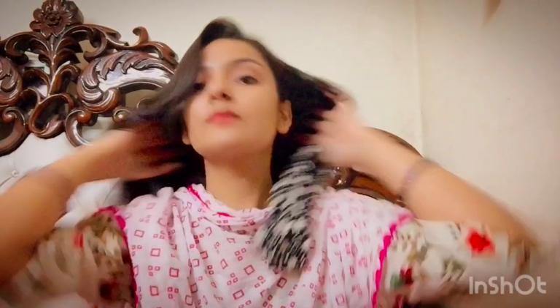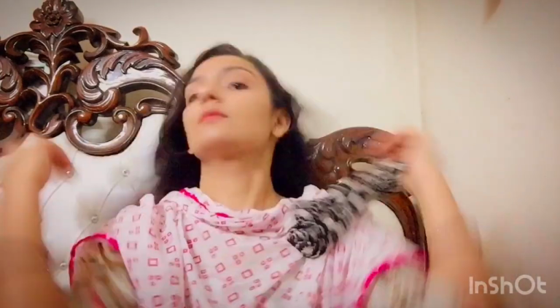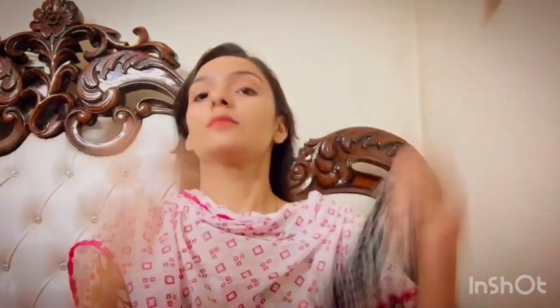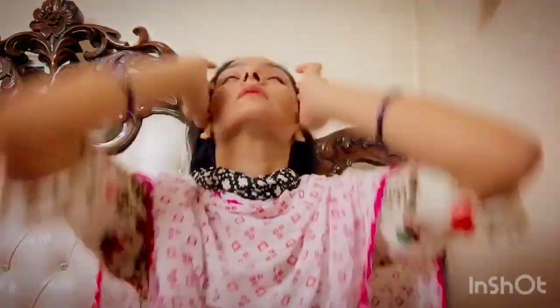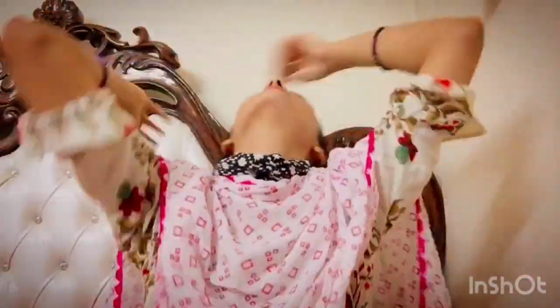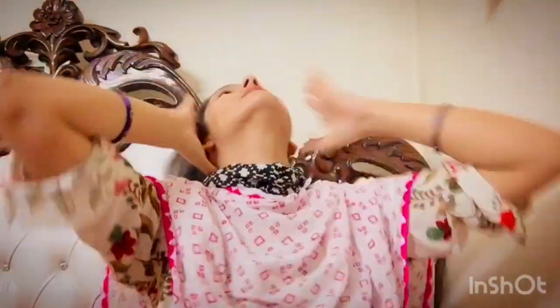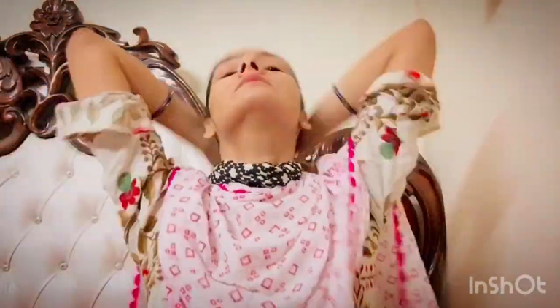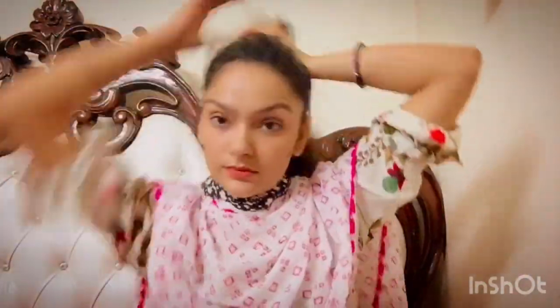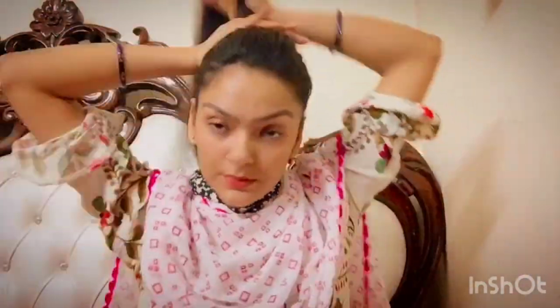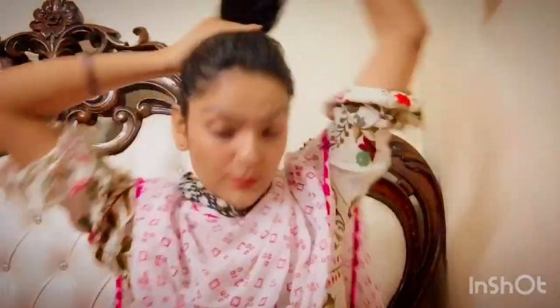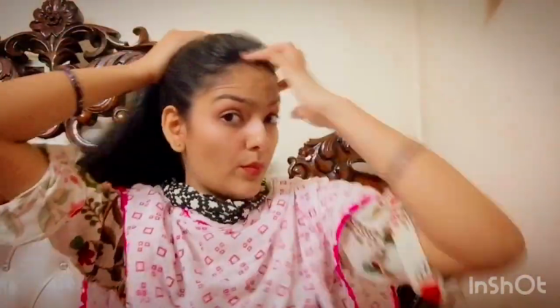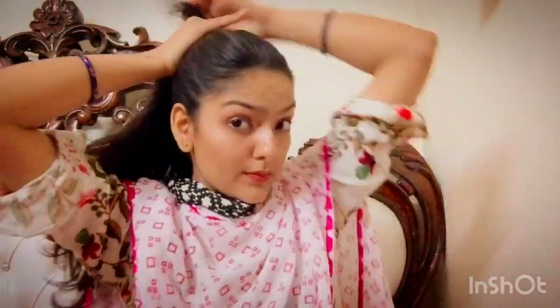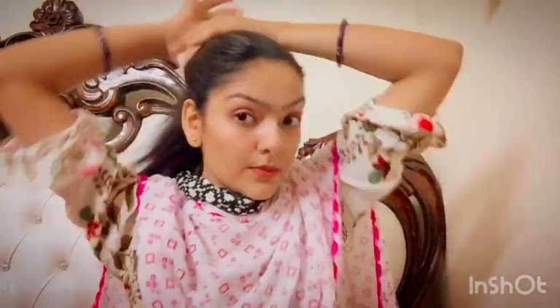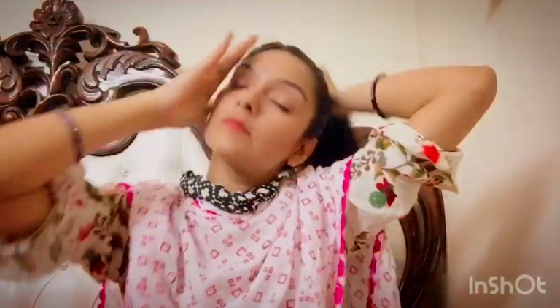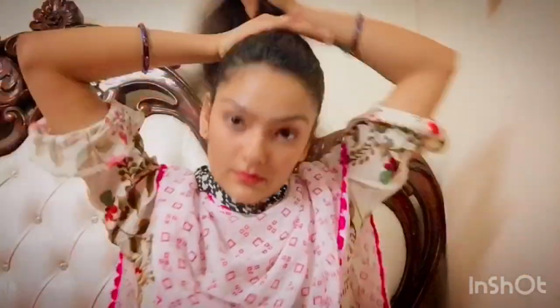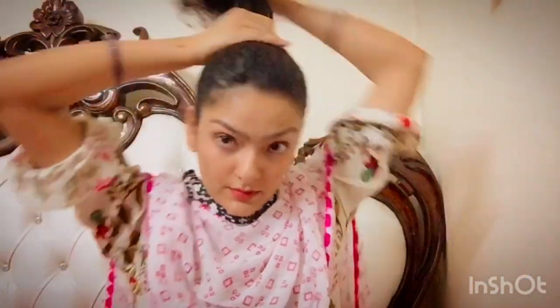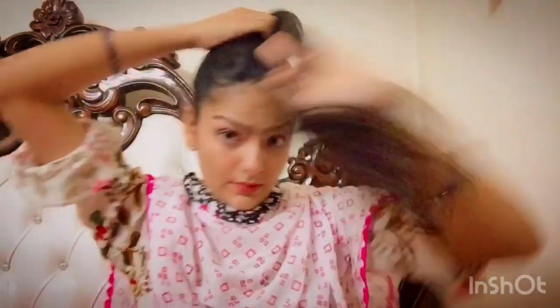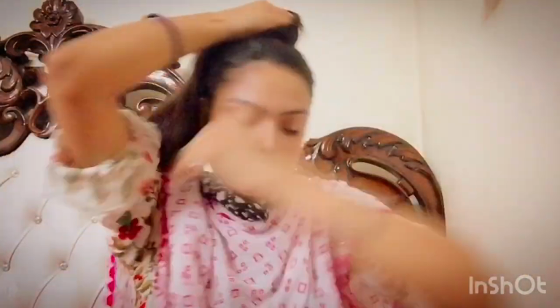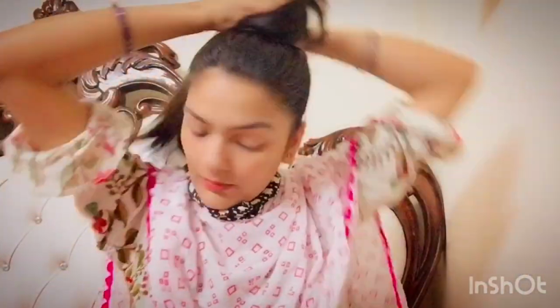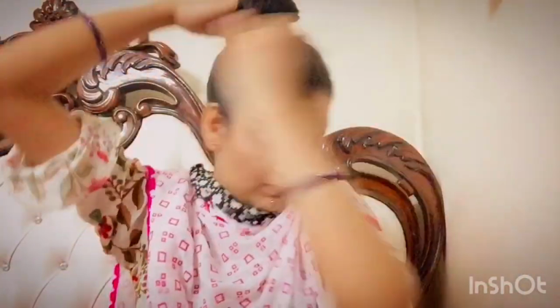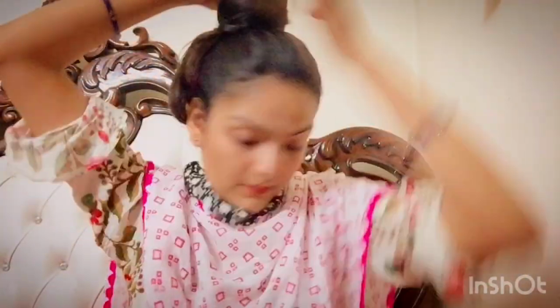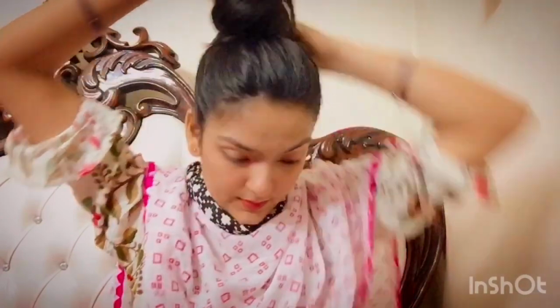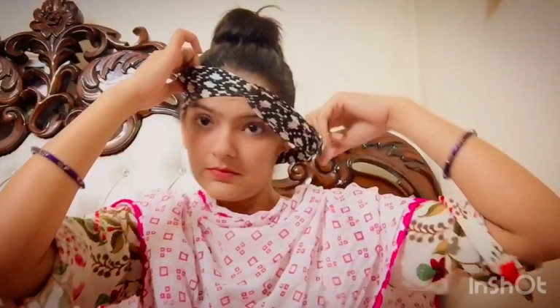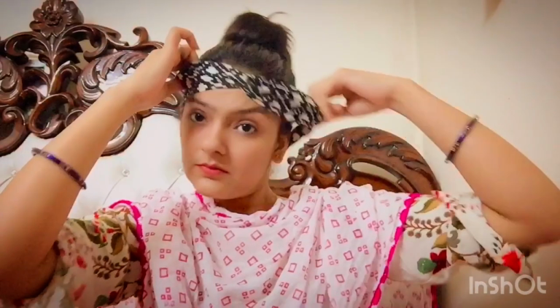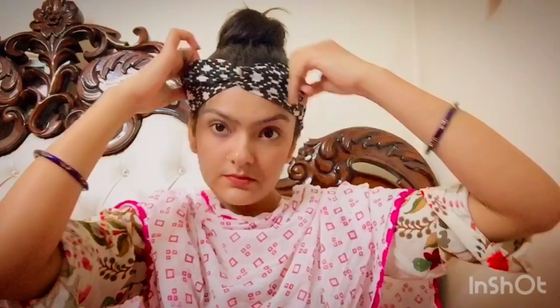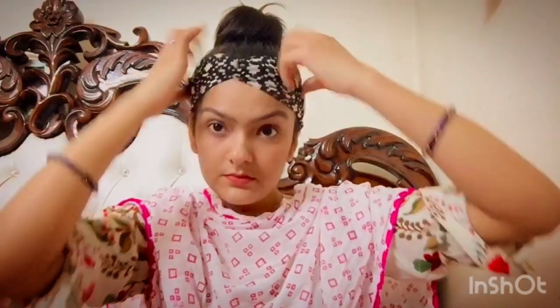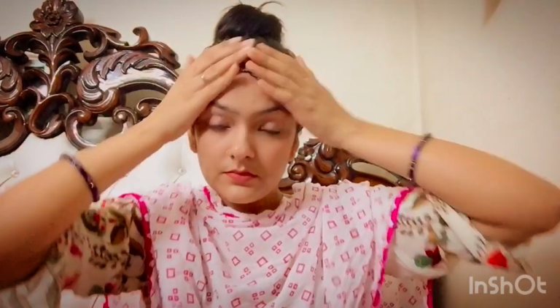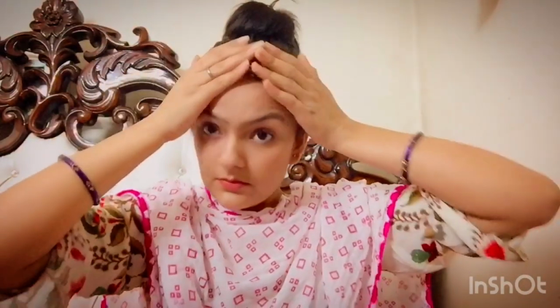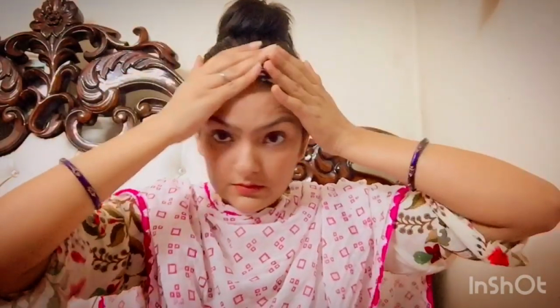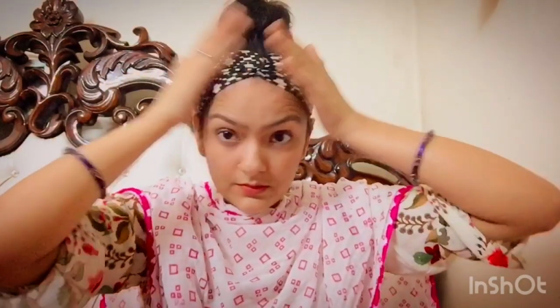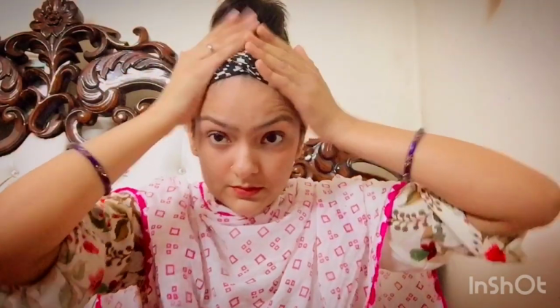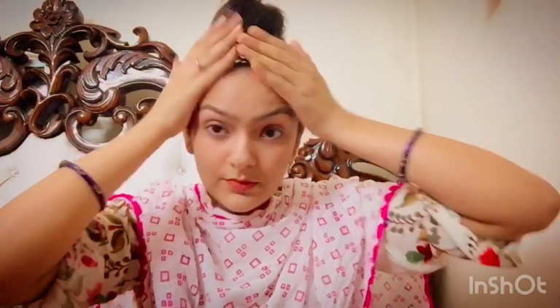First of all, we will tie up our hair so that when we do makeup we don't have a problem. Then we will get started with makeup.